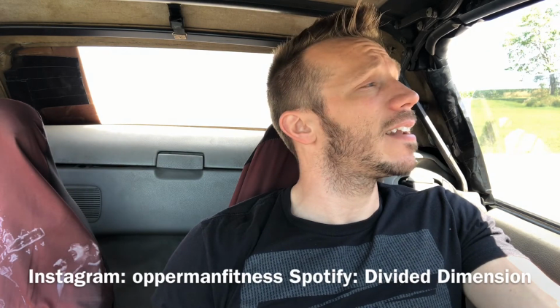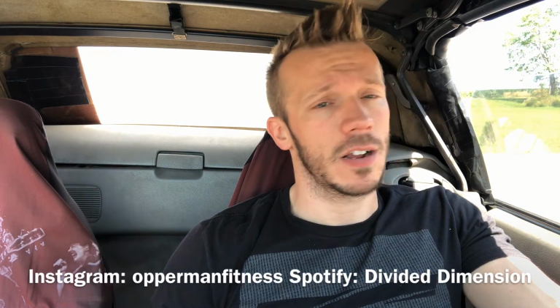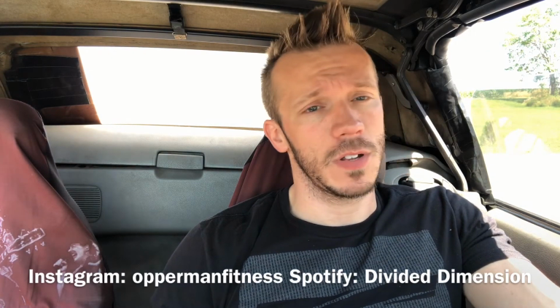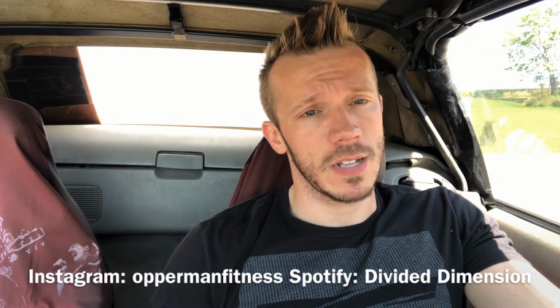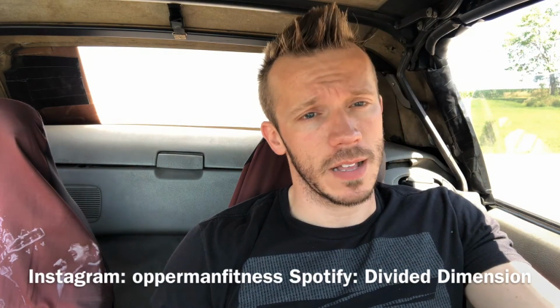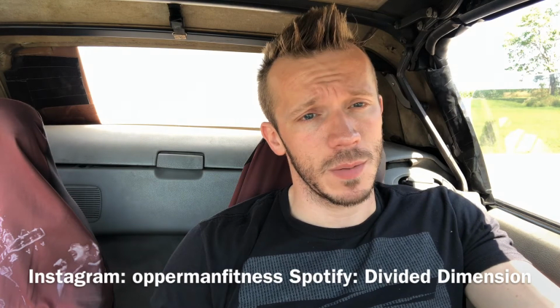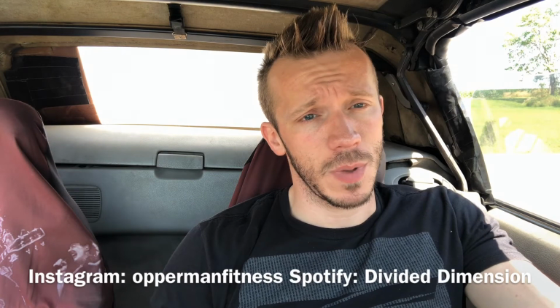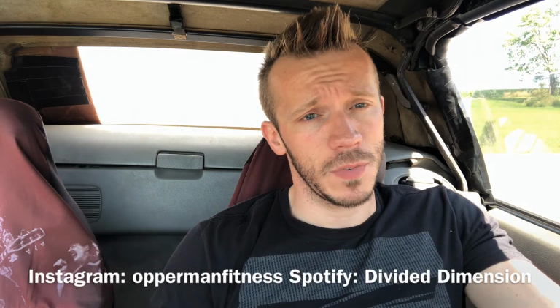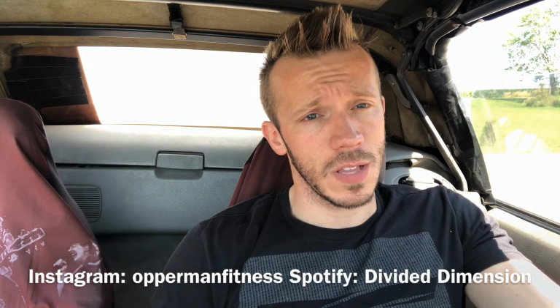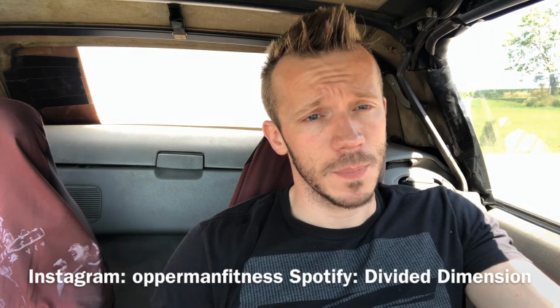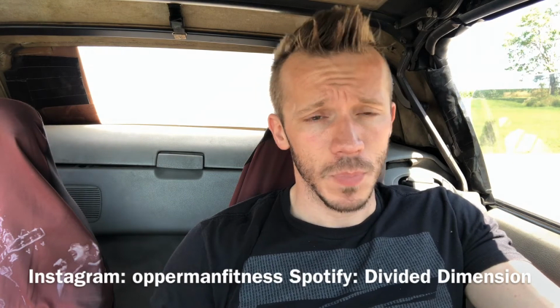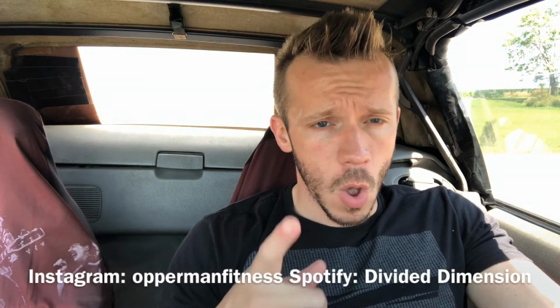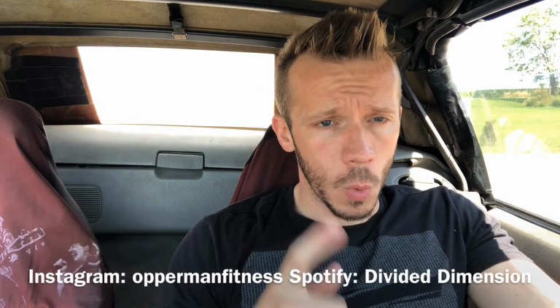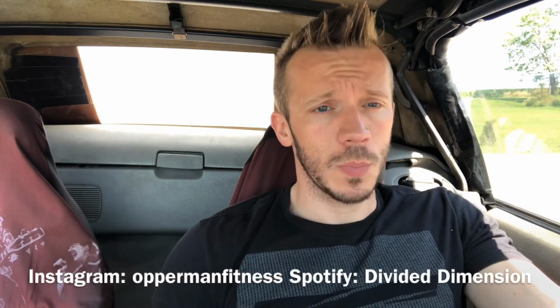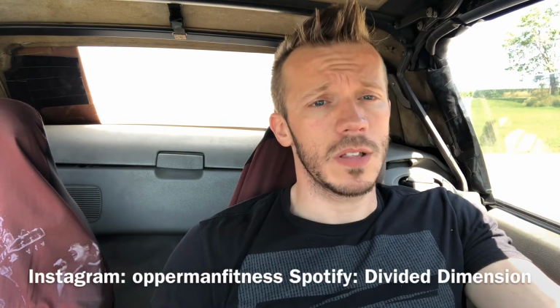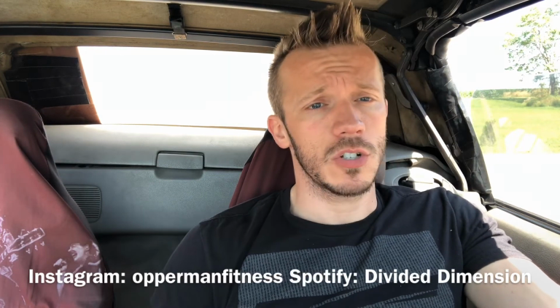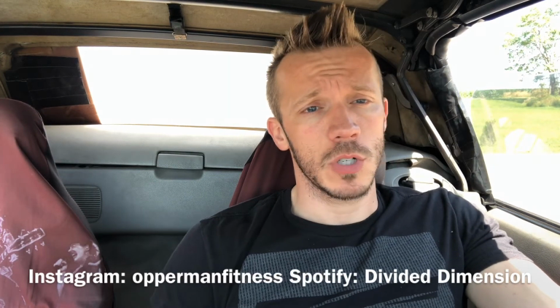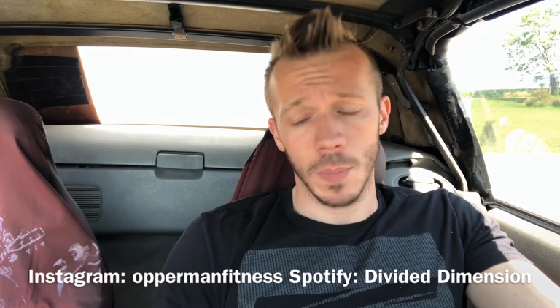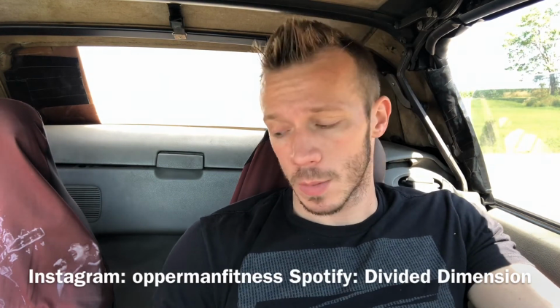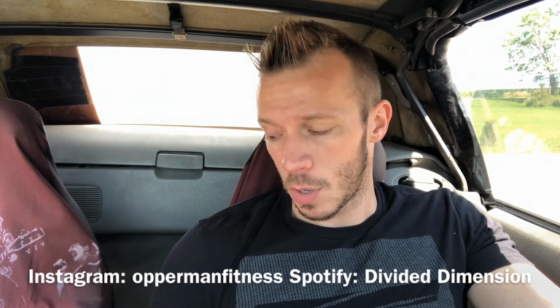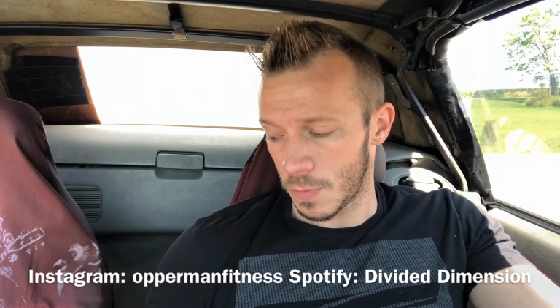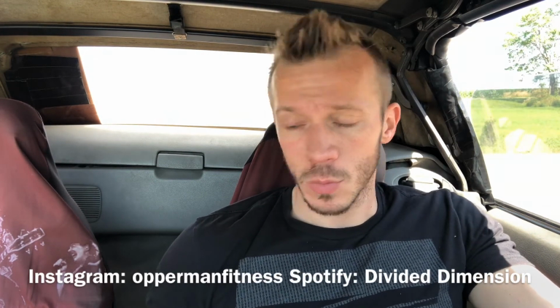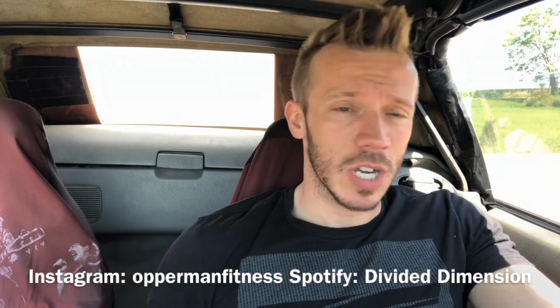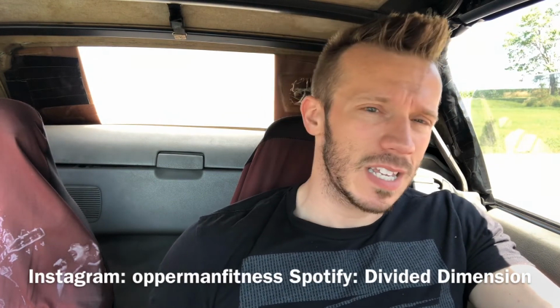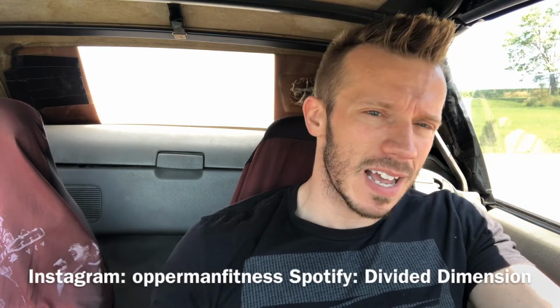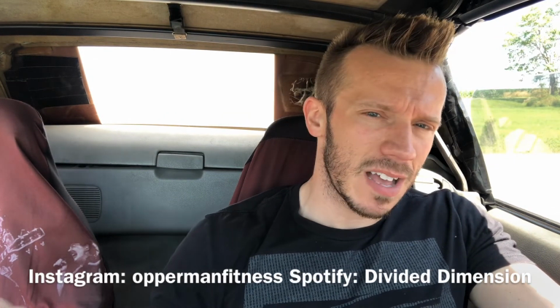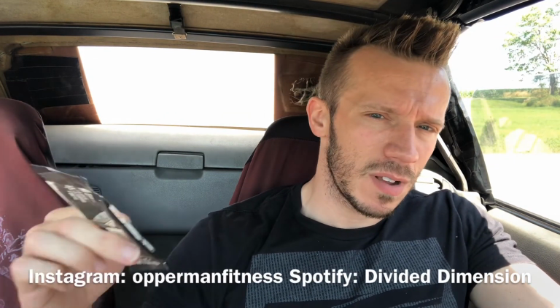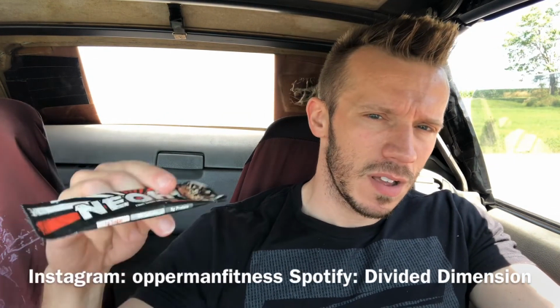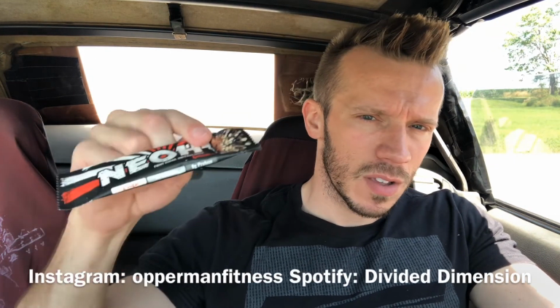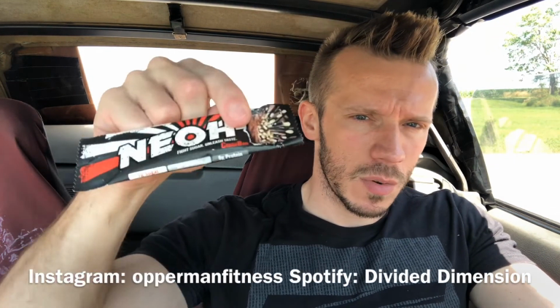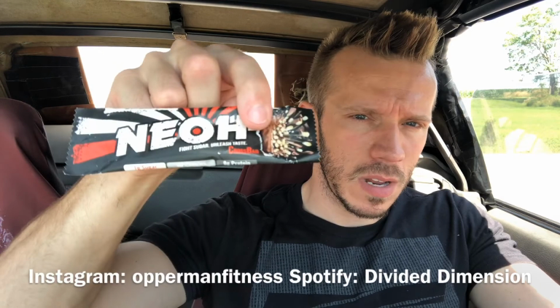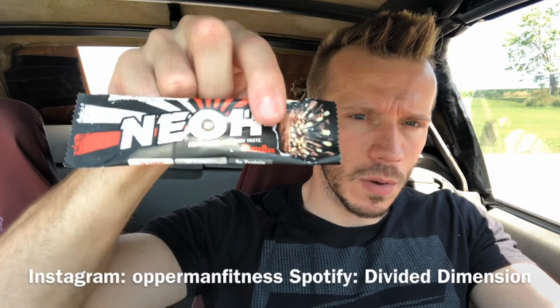Tiger Fitness dot com is my affiliate link, which will be in the description box below. And if you guys want to check out the bar, go to Neo's website.